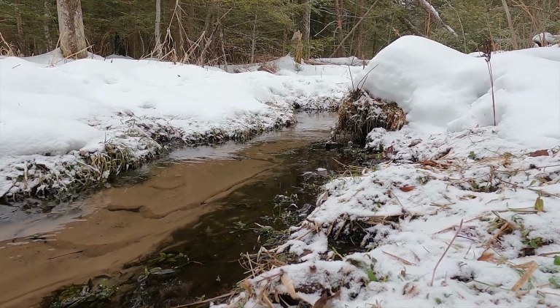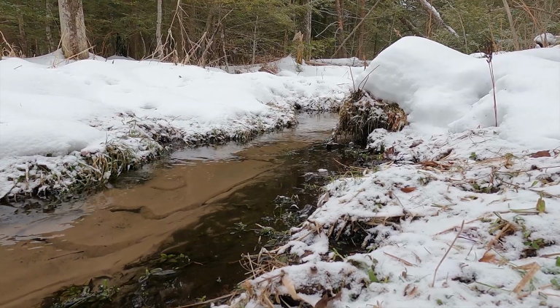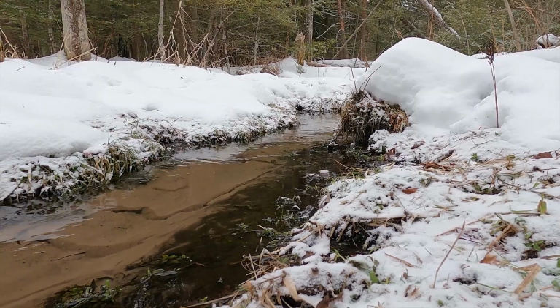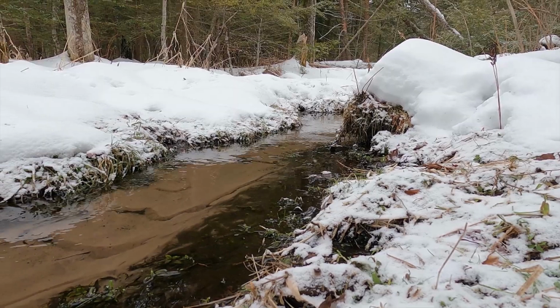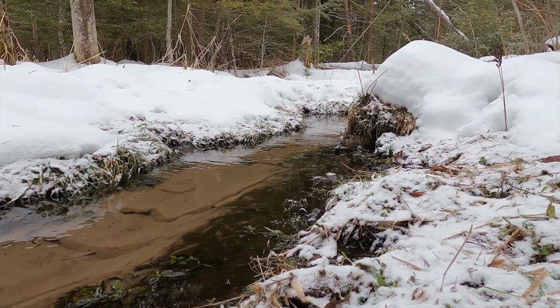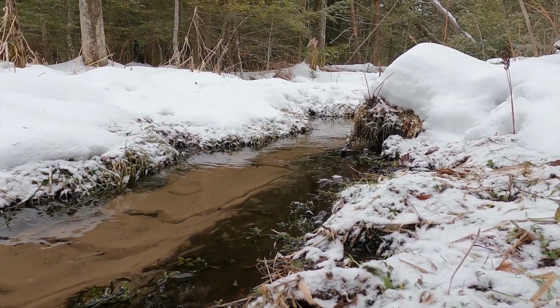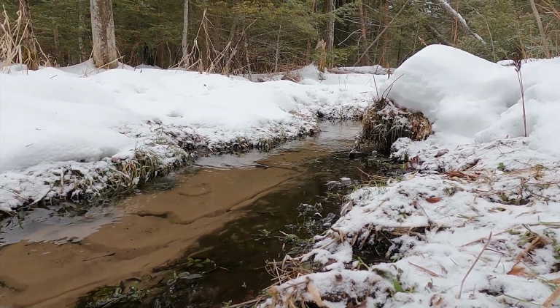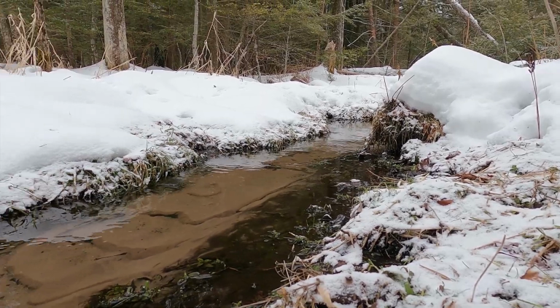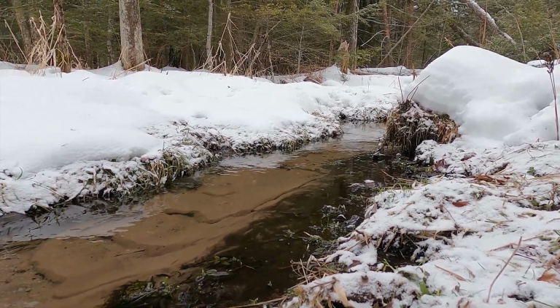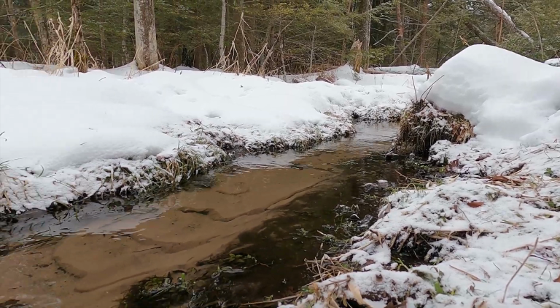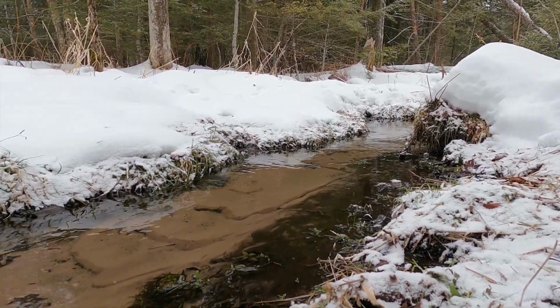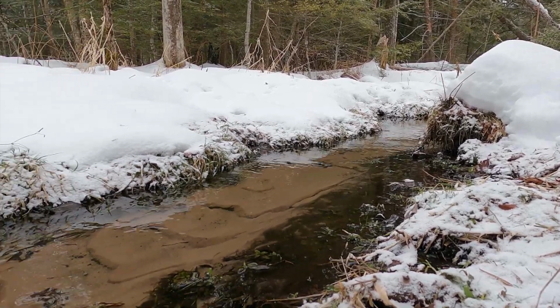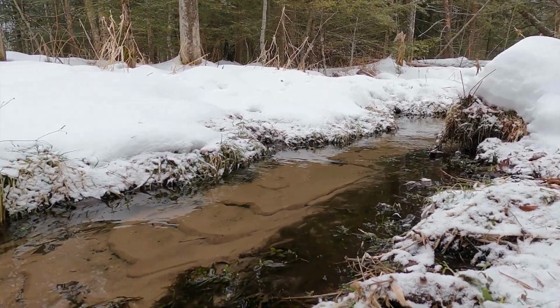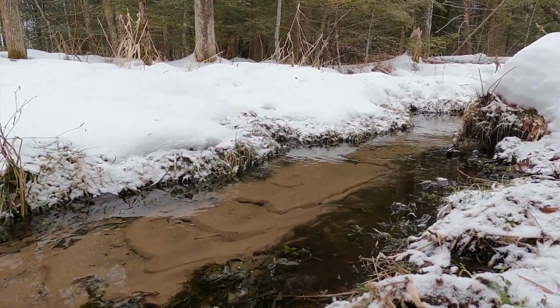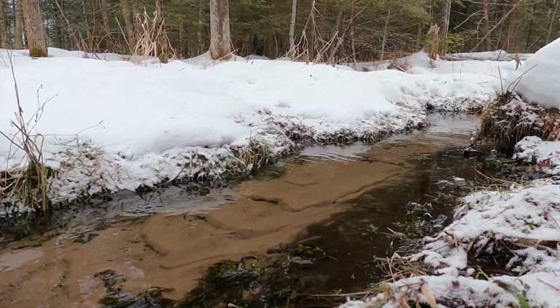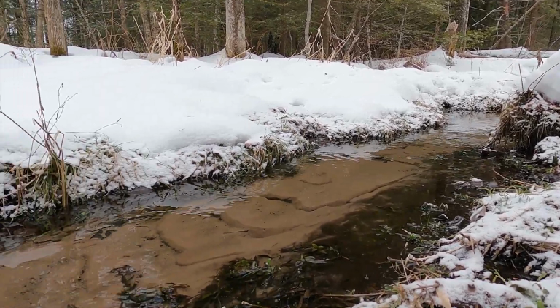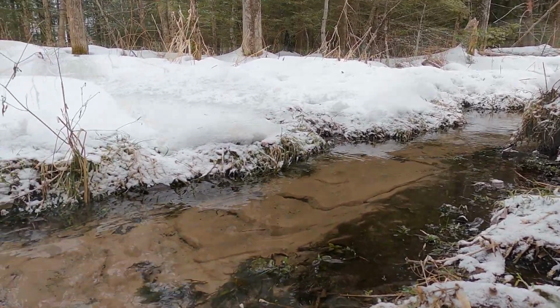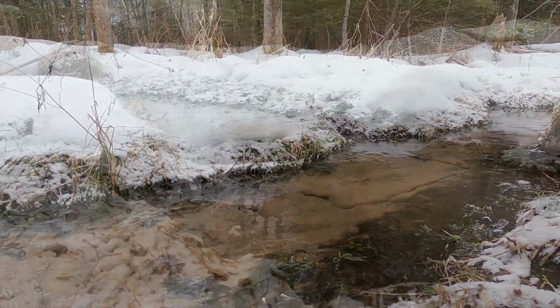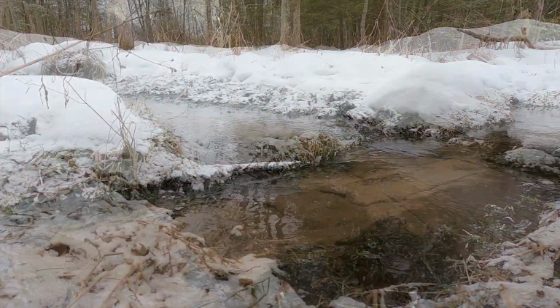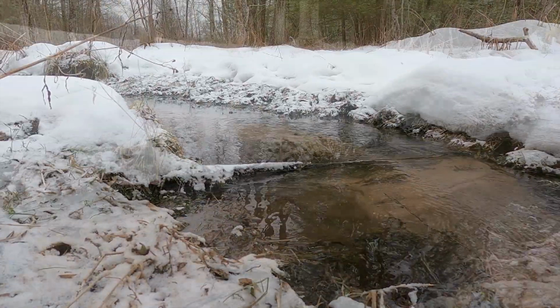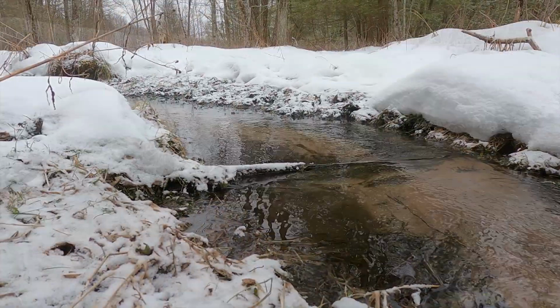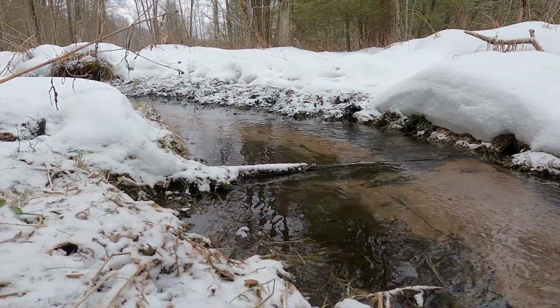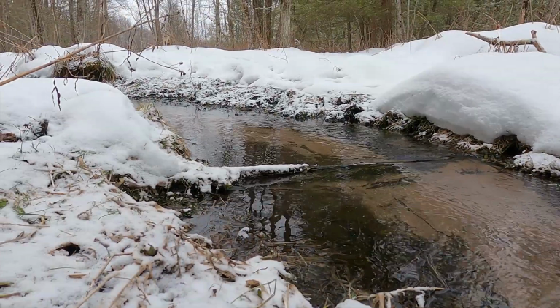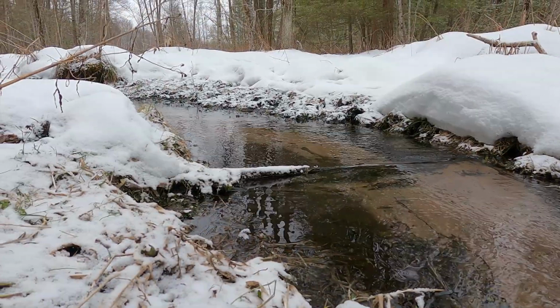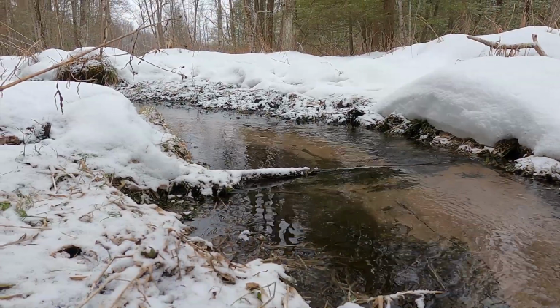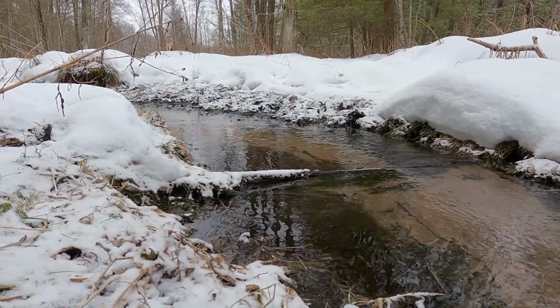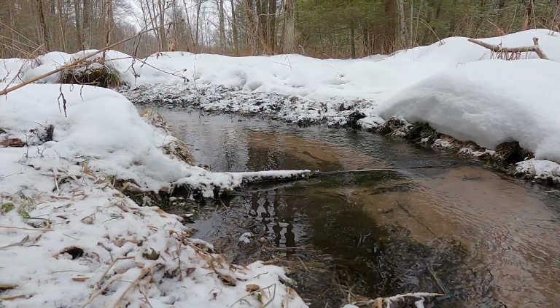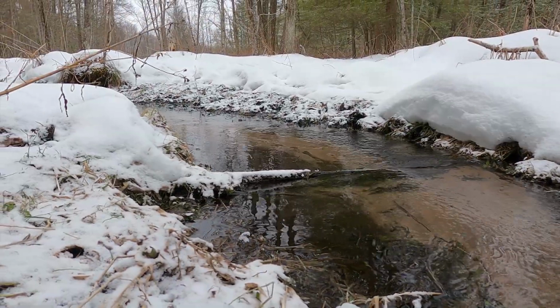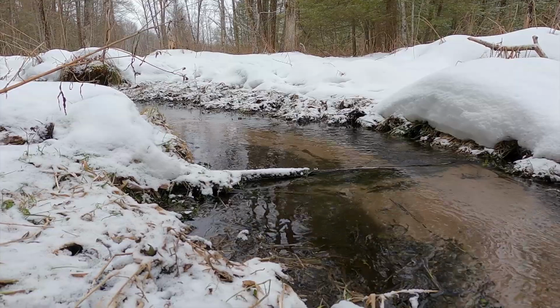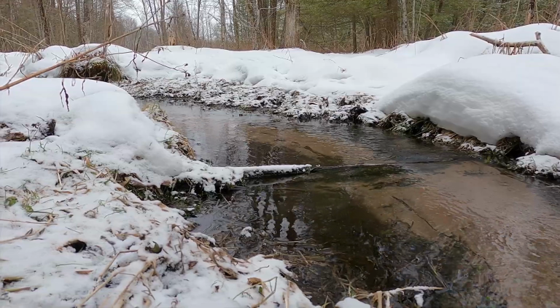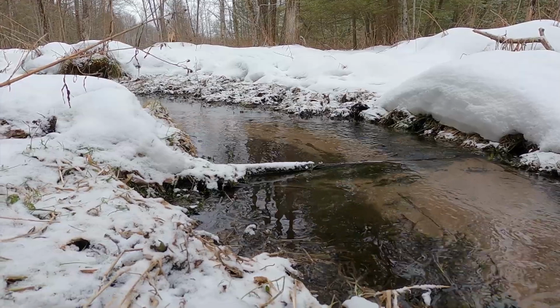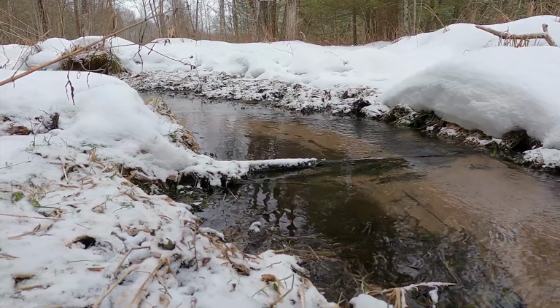There's even a meandering stream that crisscrosses through the back area of the property, where it meets the pond.